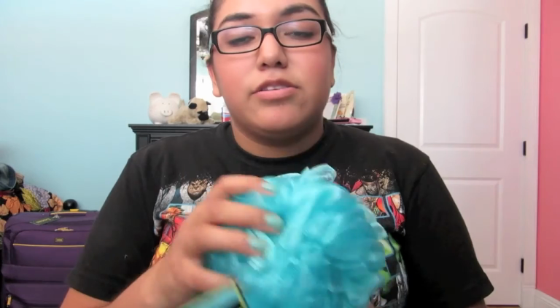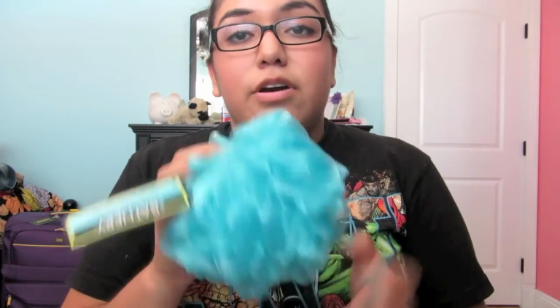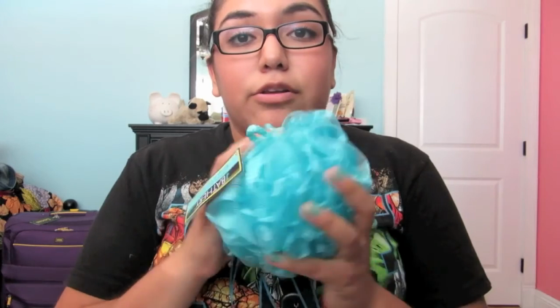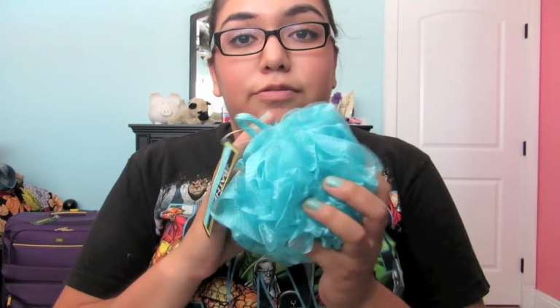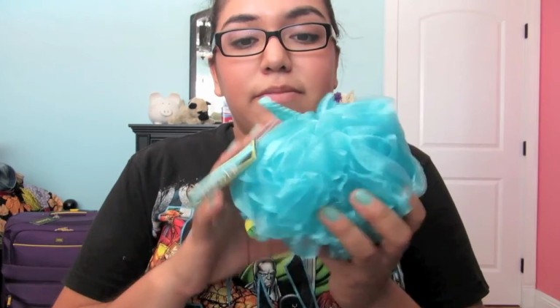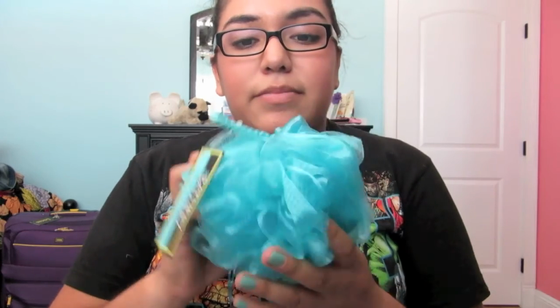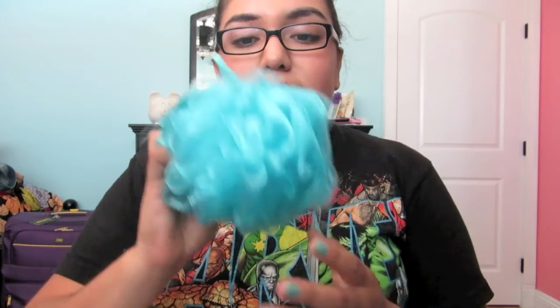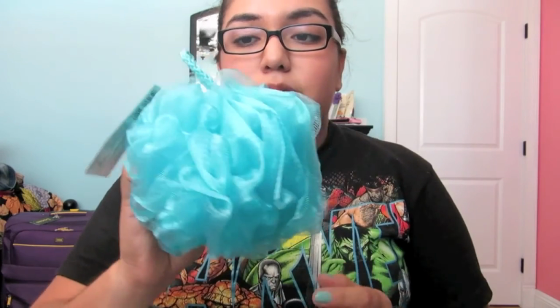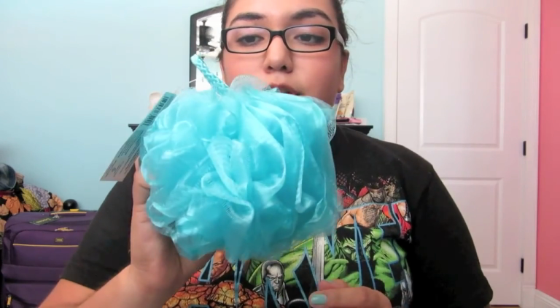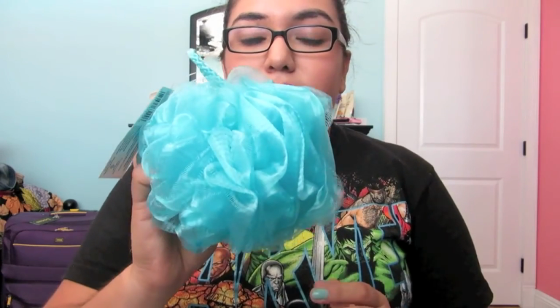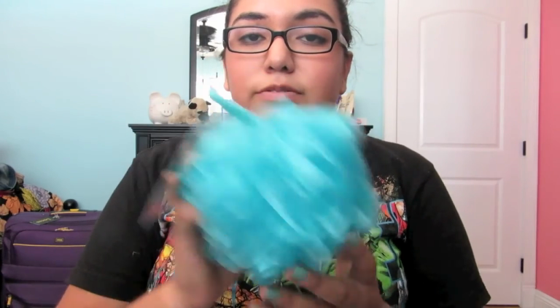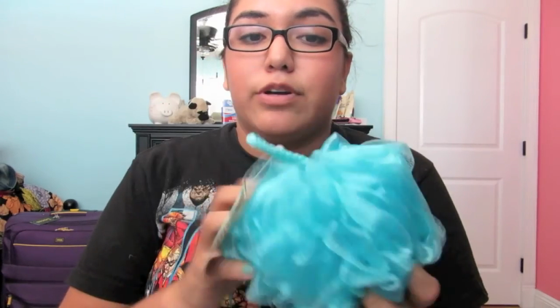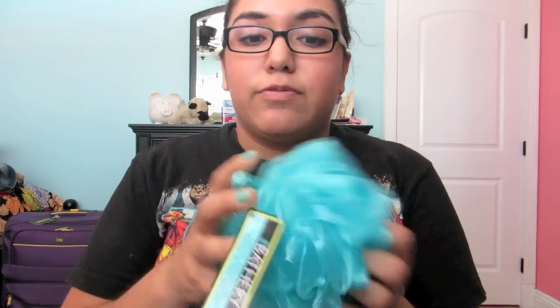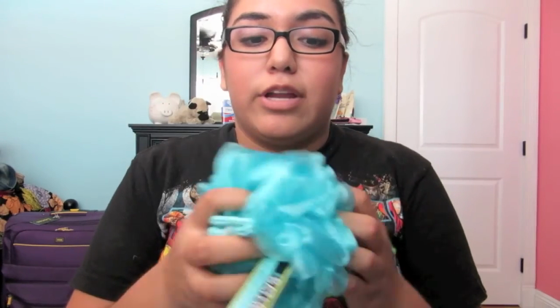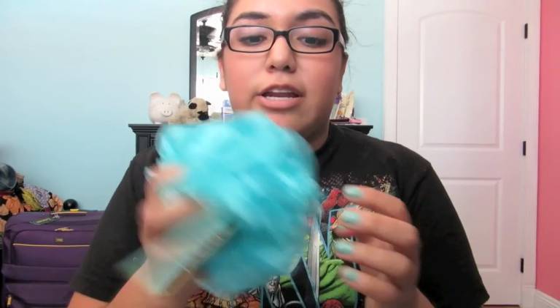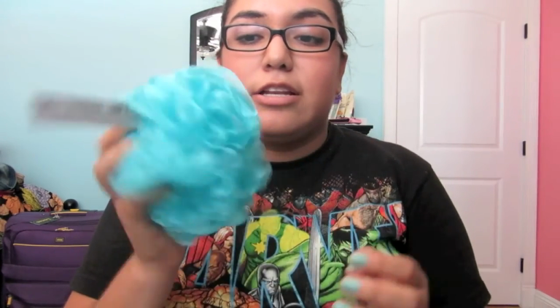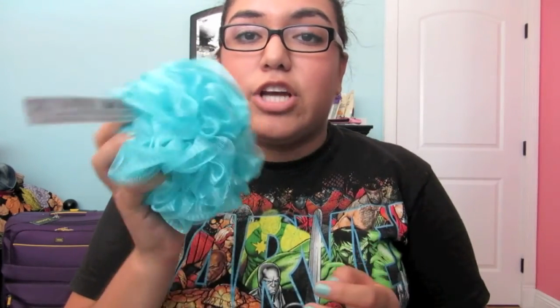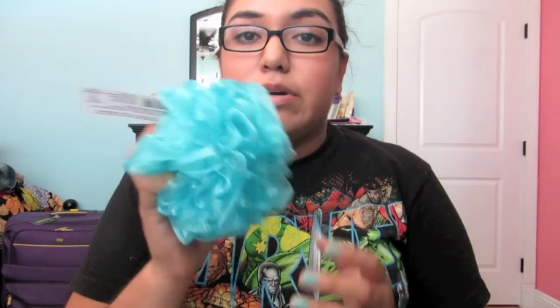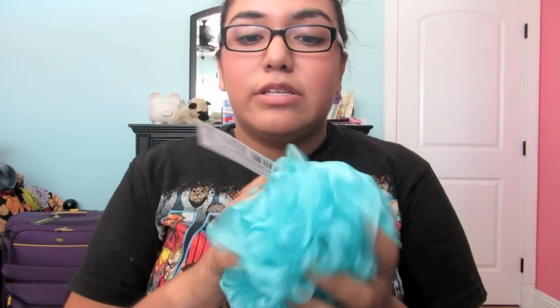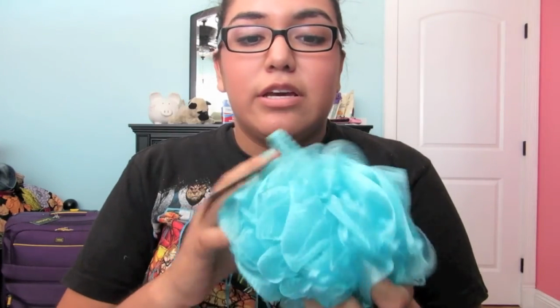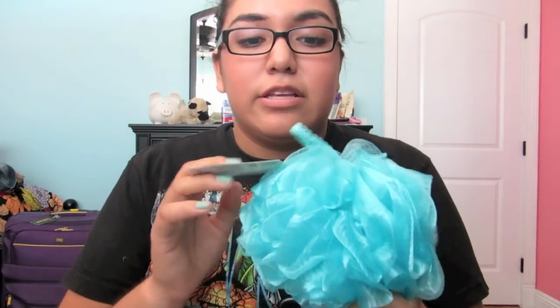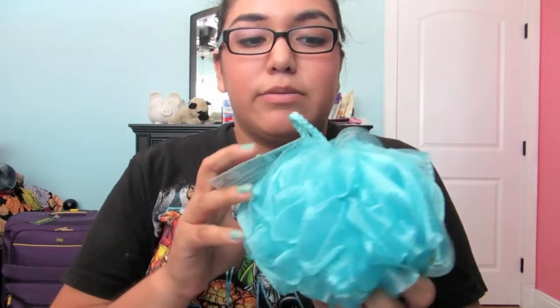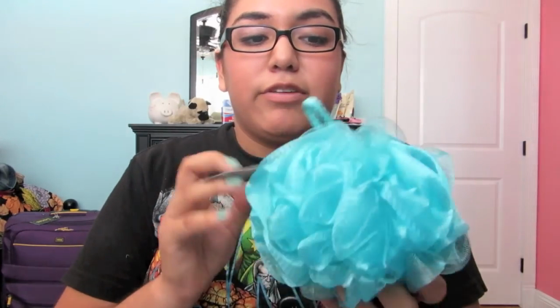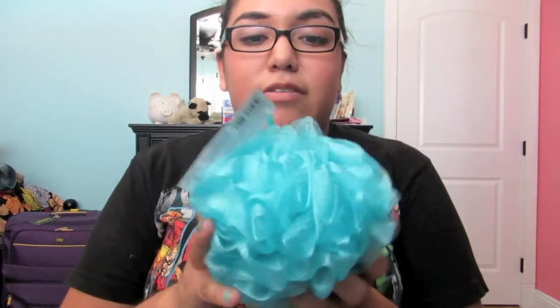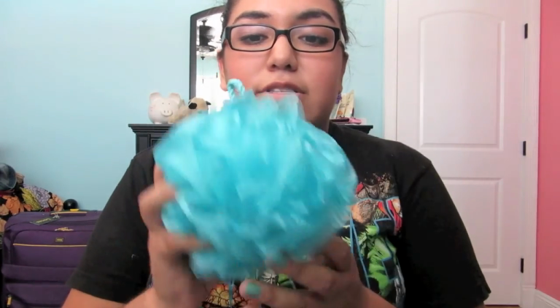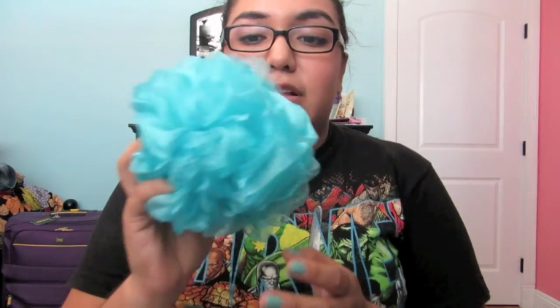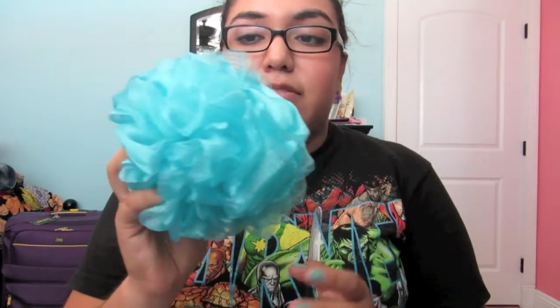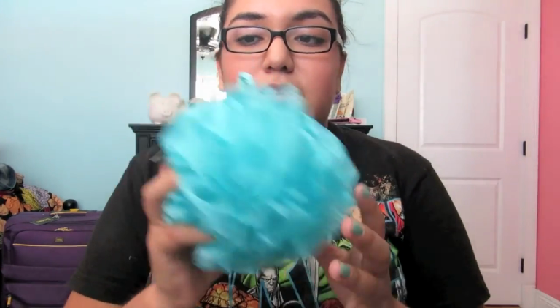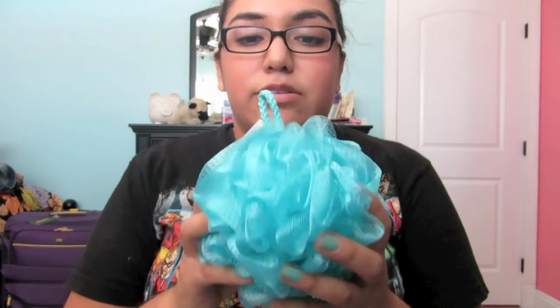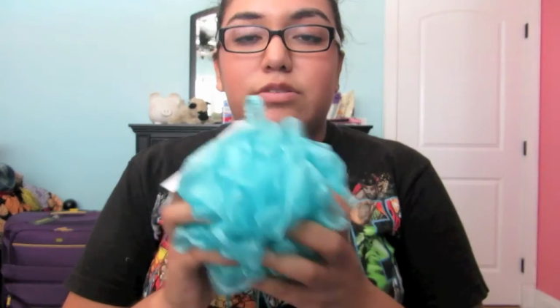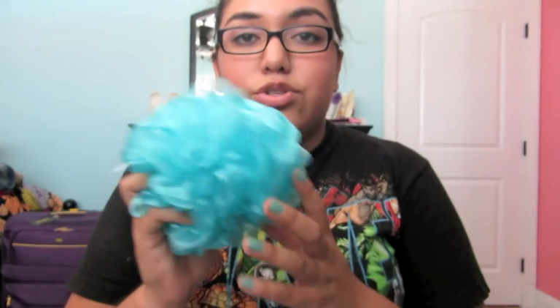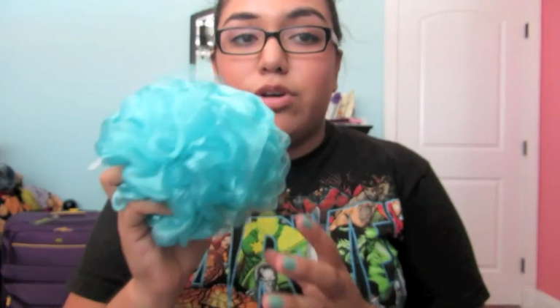I also got a loofah, perfect for exfoliating and showers. These are my favorites, I love these. This was $2.